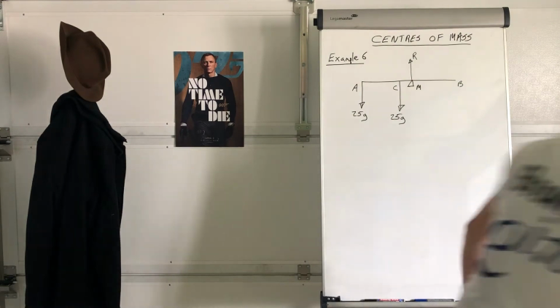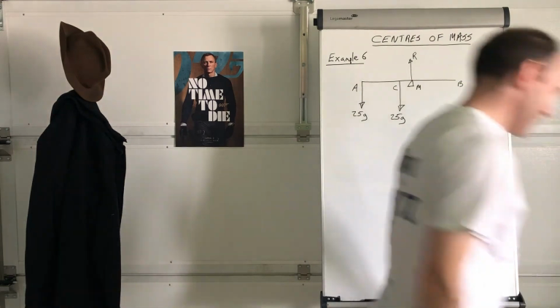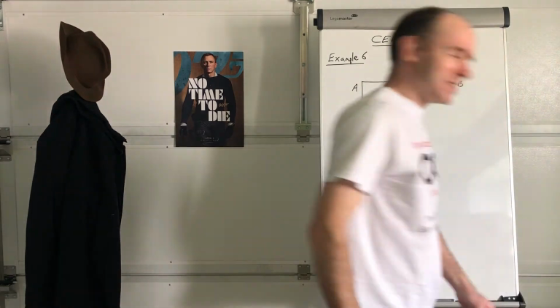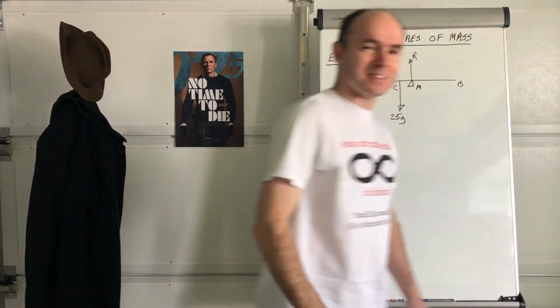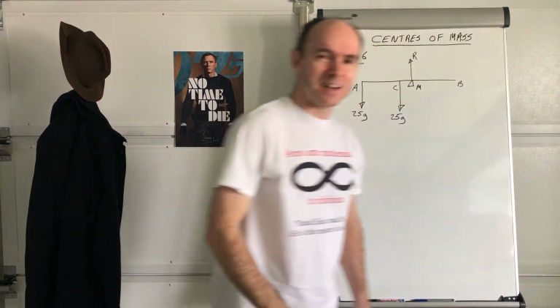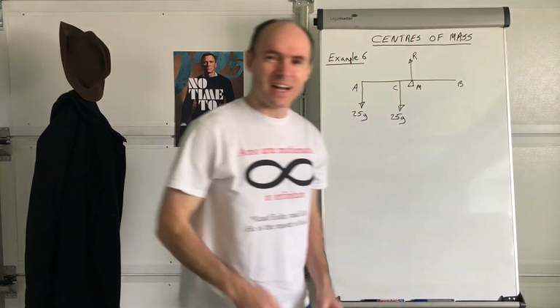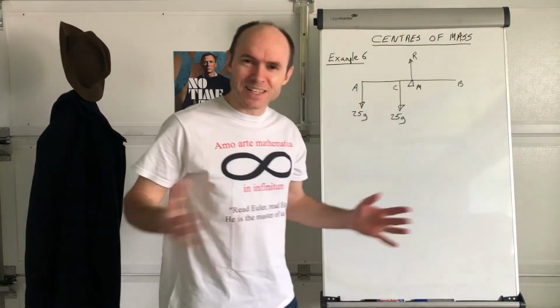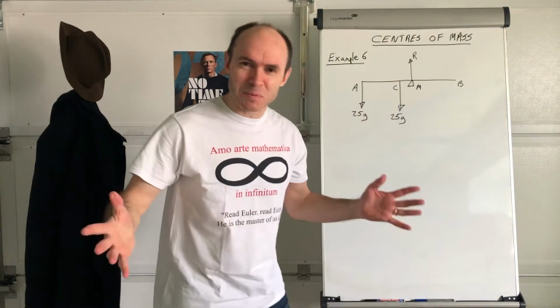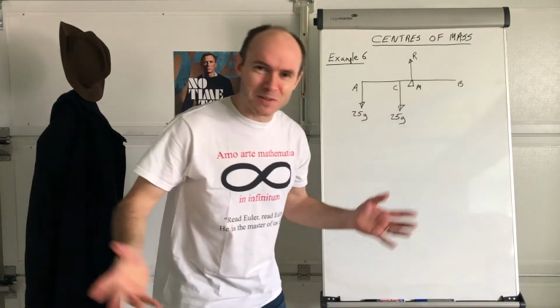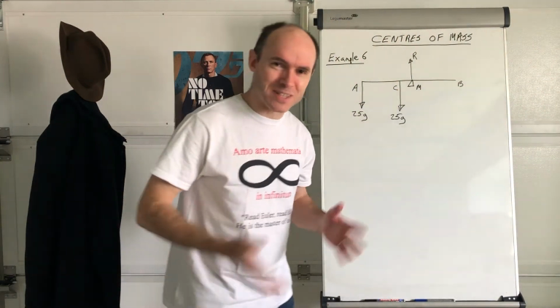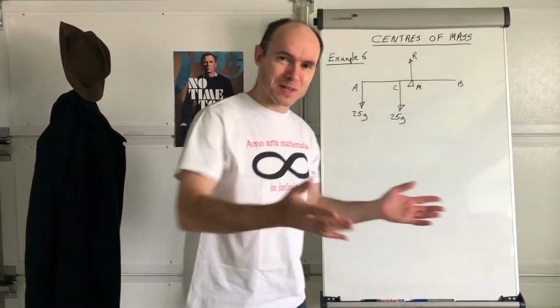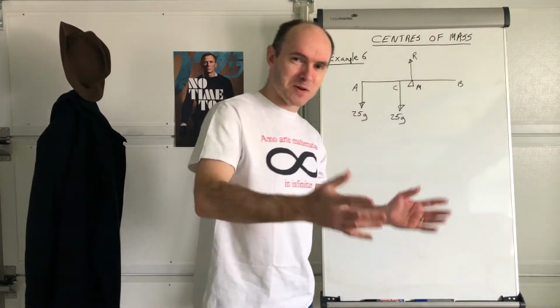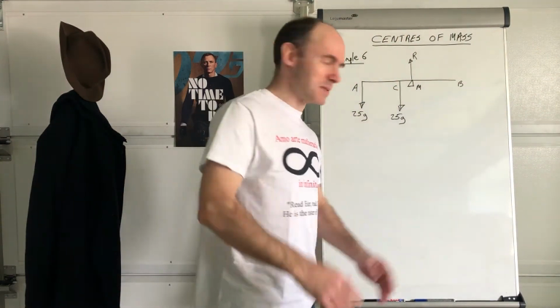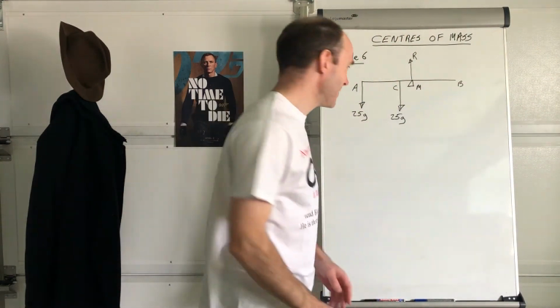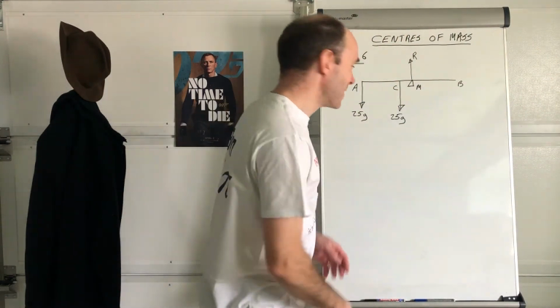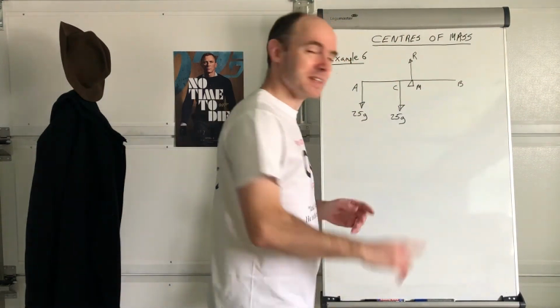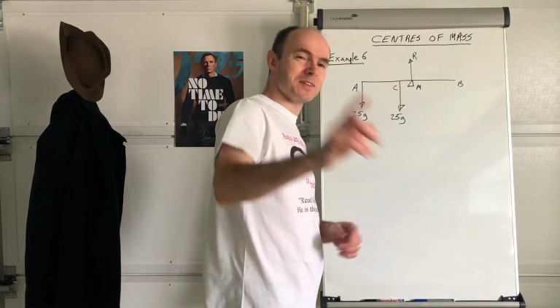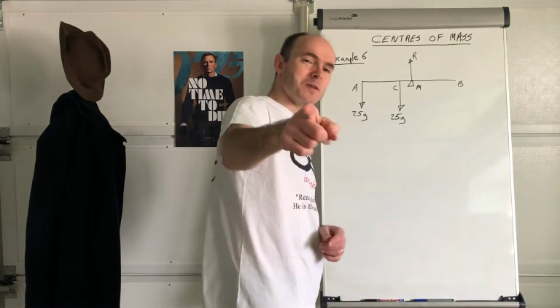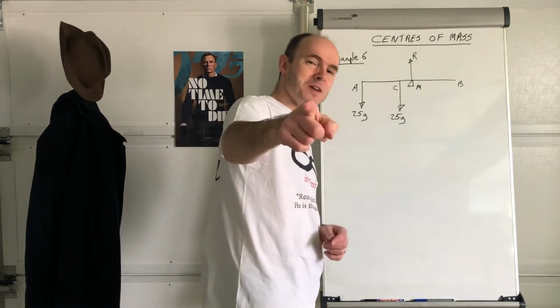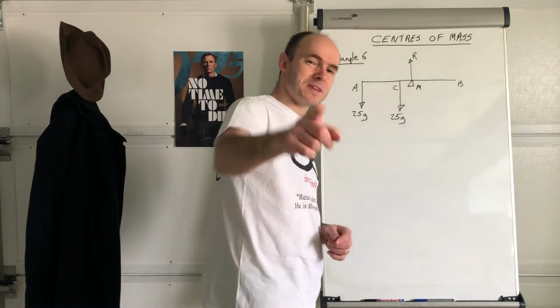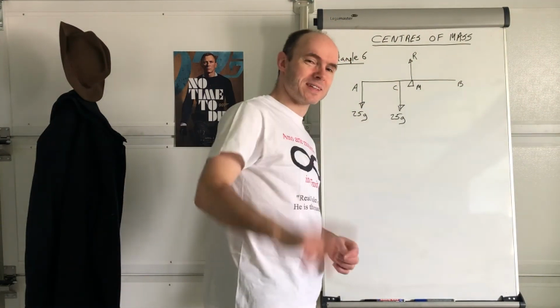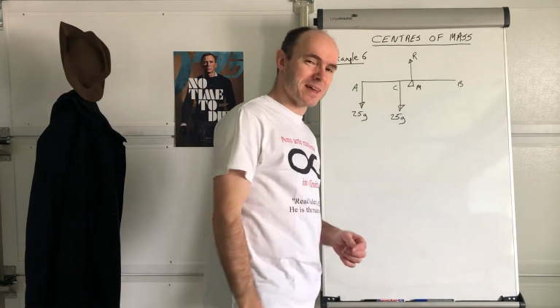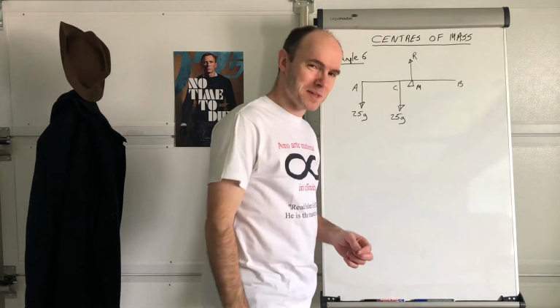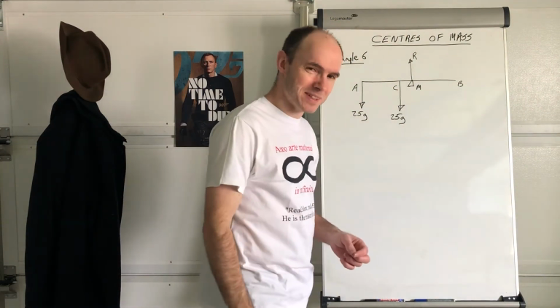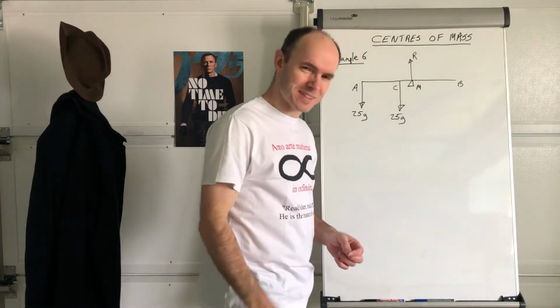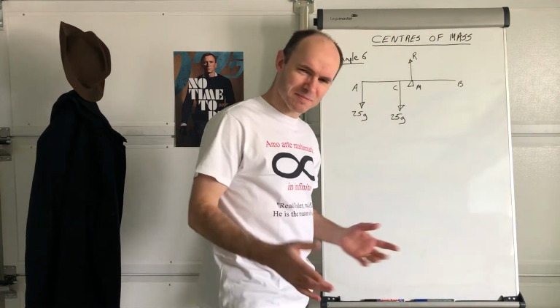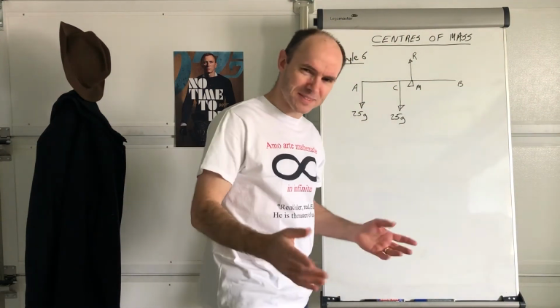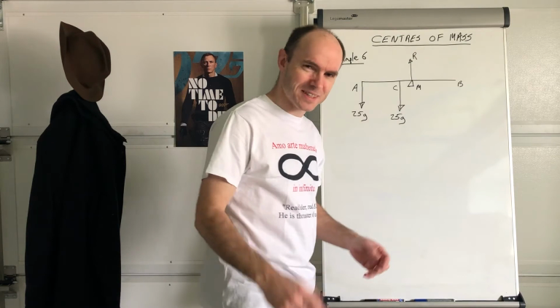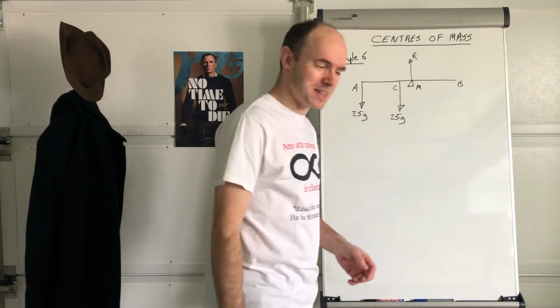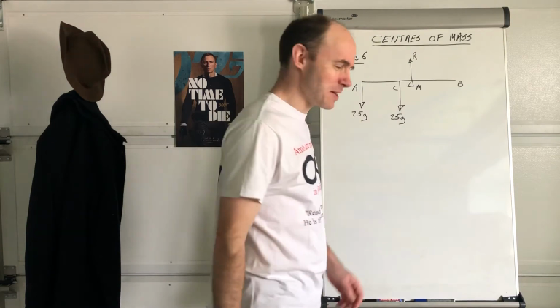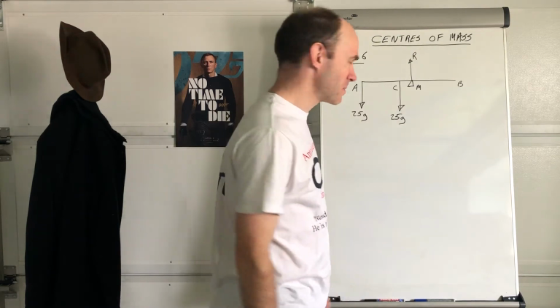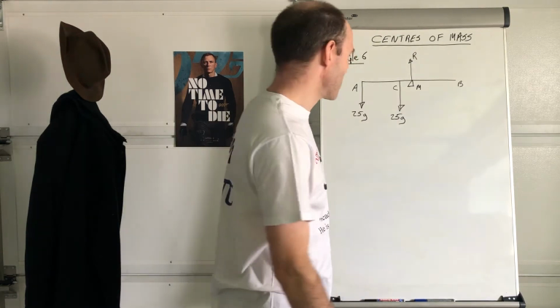When it's a uniform rod, it's easy — you know that the weight is directed about the centre of the shape. When it's non-uniform, sometimes you've got to work out where that actually is. I hope that was fine for you. I needed an opportunity to use that prop — you're the only ones to get that, so consider yourselves special.